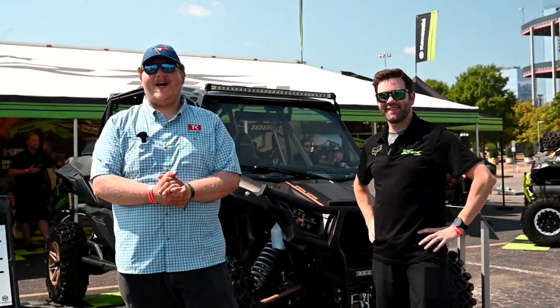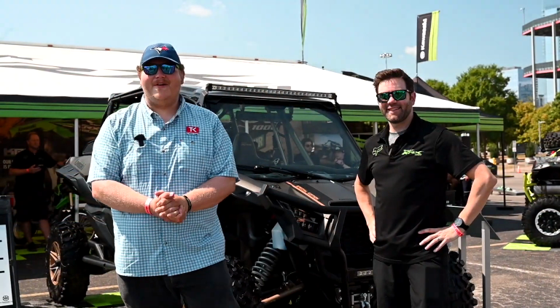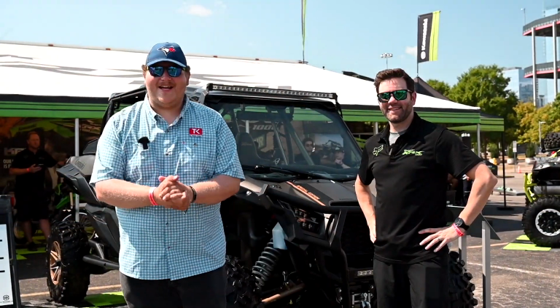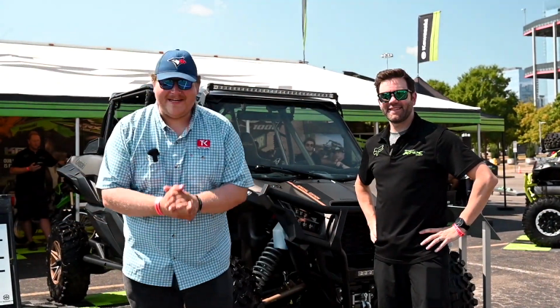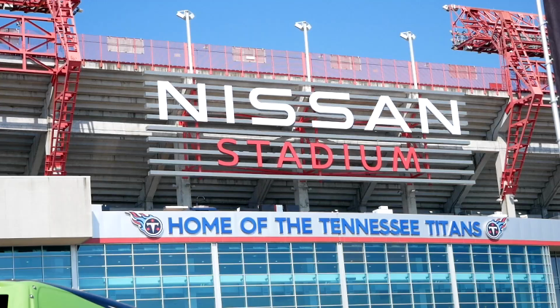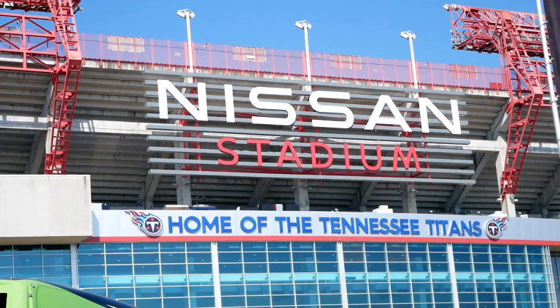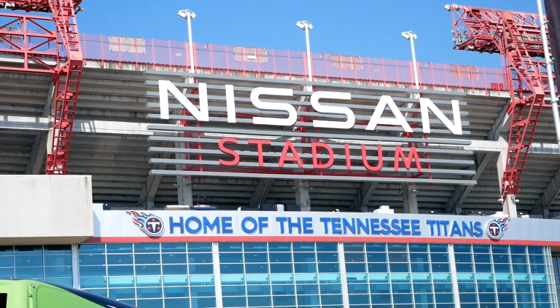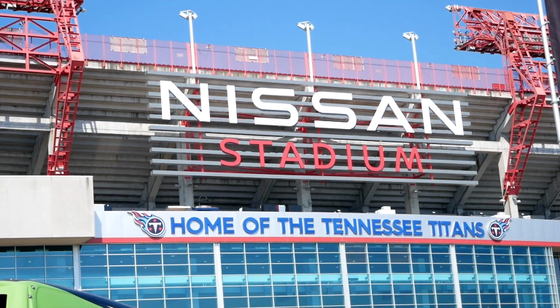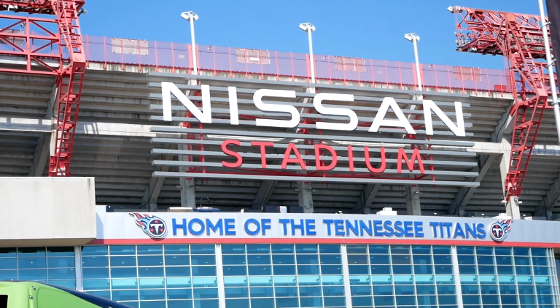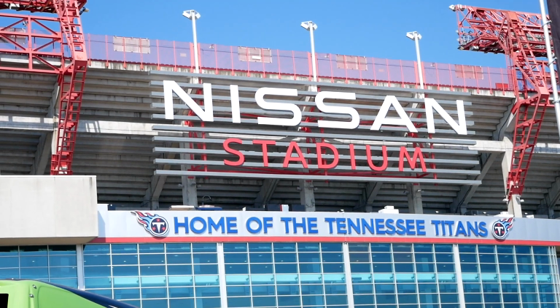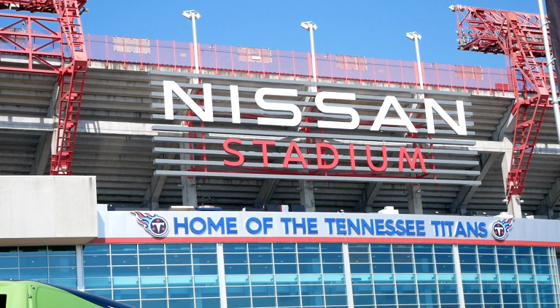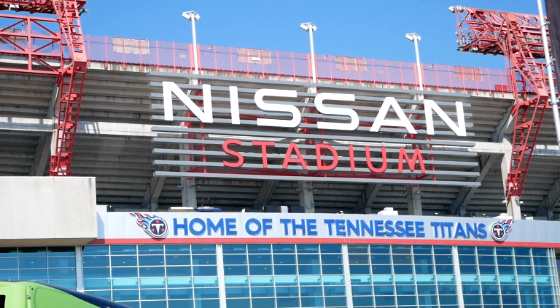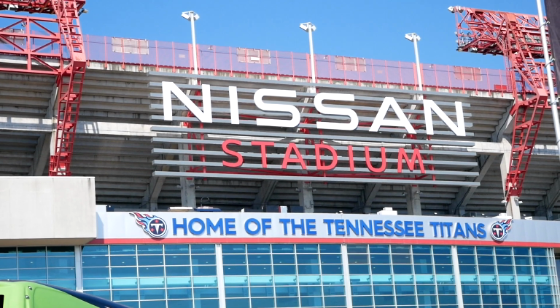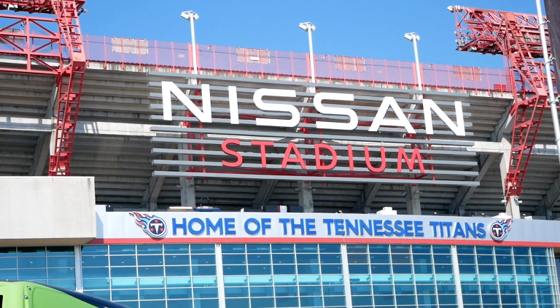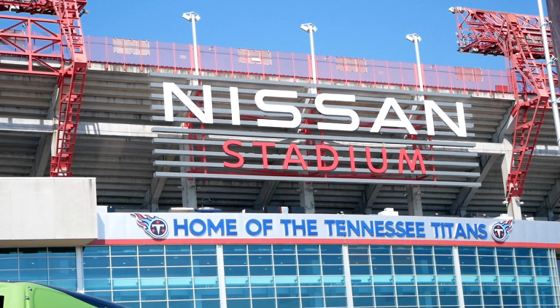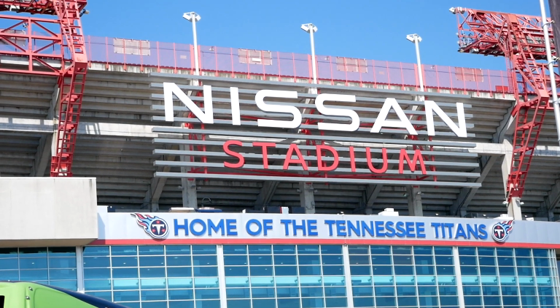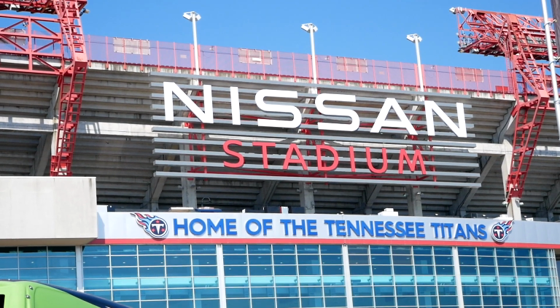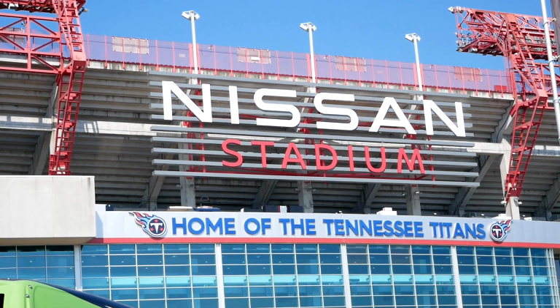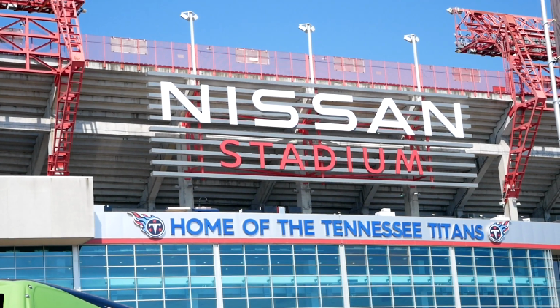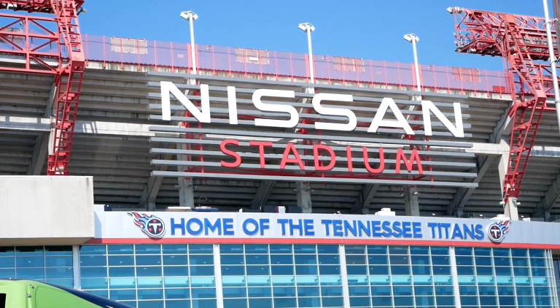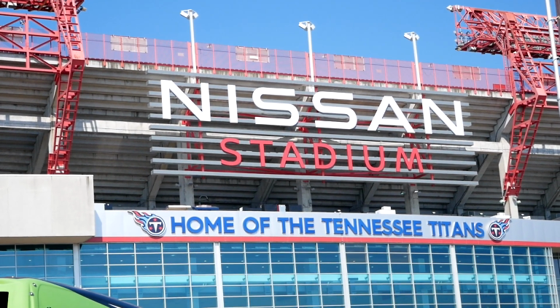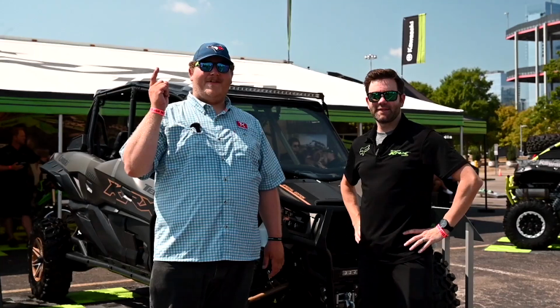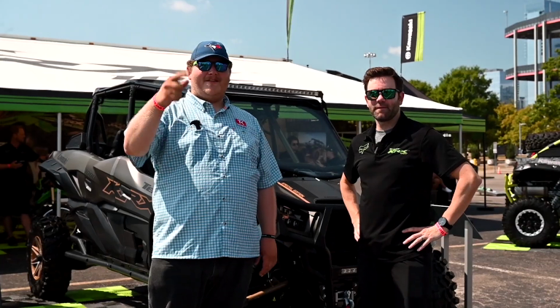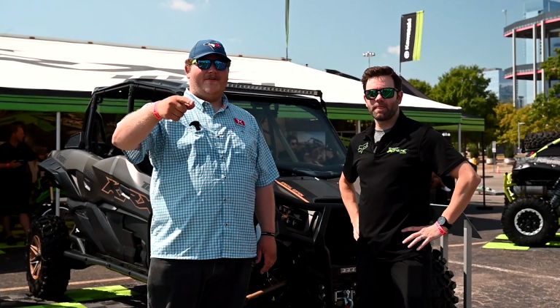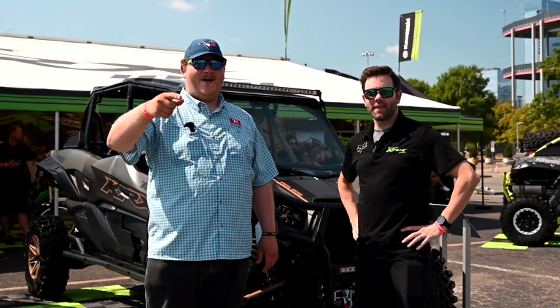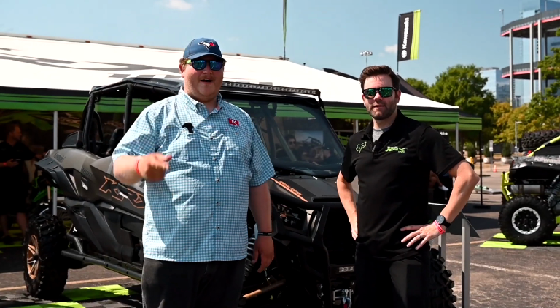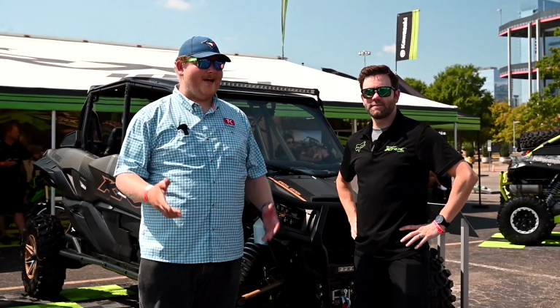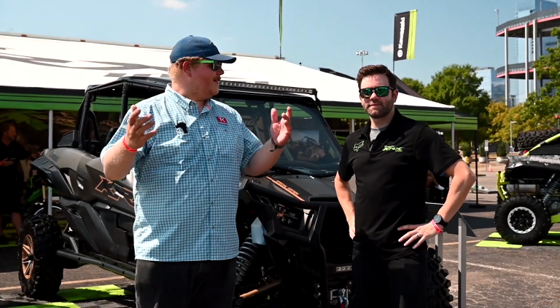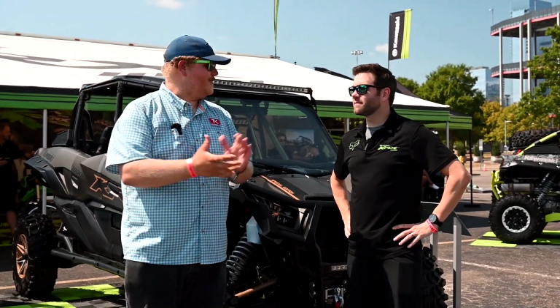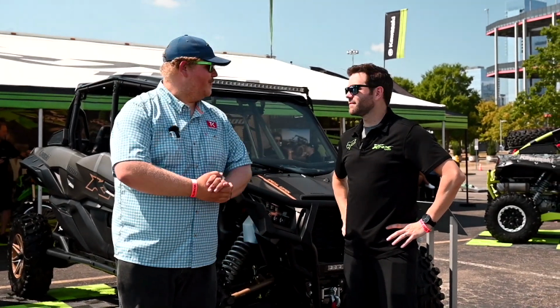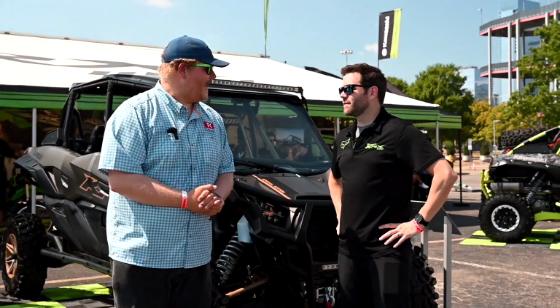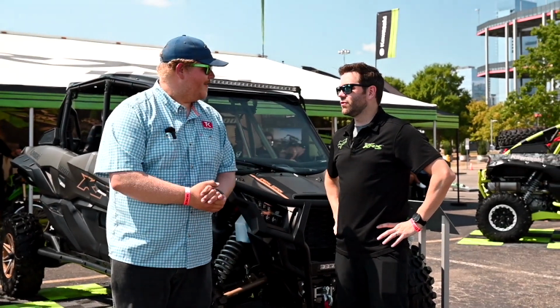Here we are outside of Nissan Stadium. I'm here with Ken from Kawasaki. Why don't you first of all let the folks know who you are and what you do with Kawasaki?